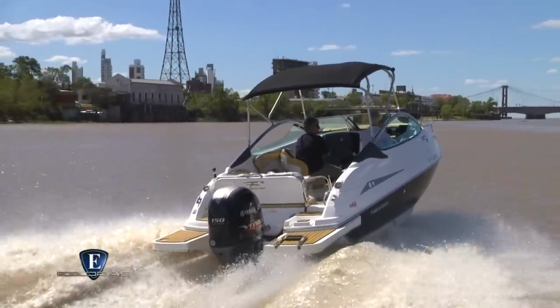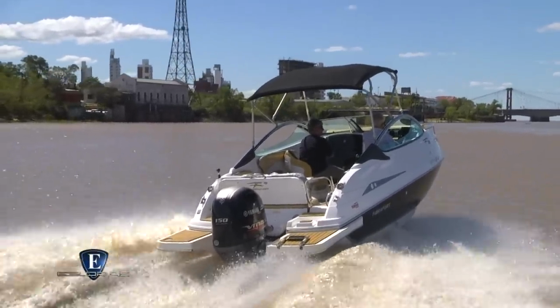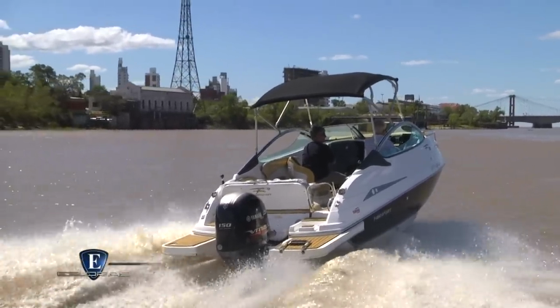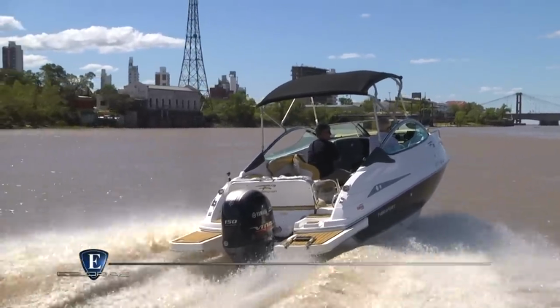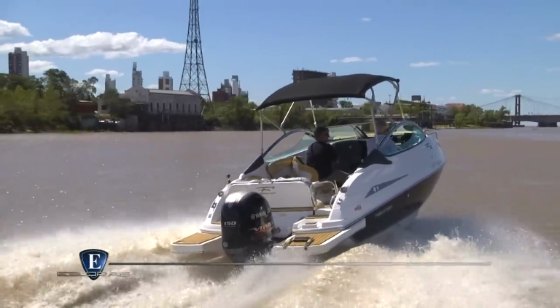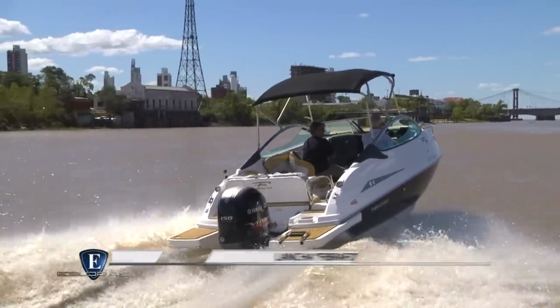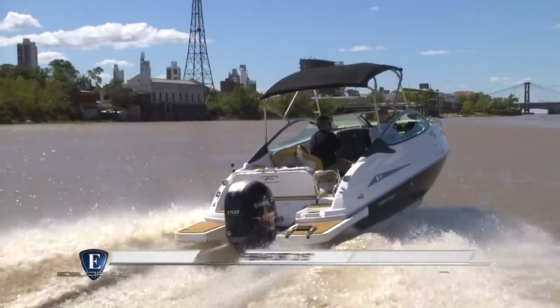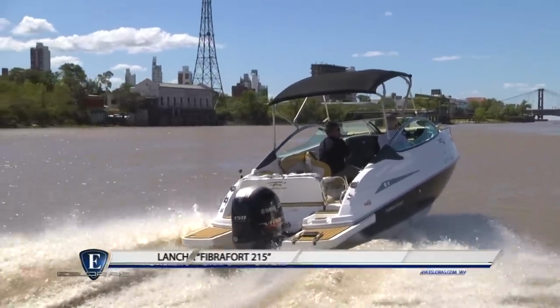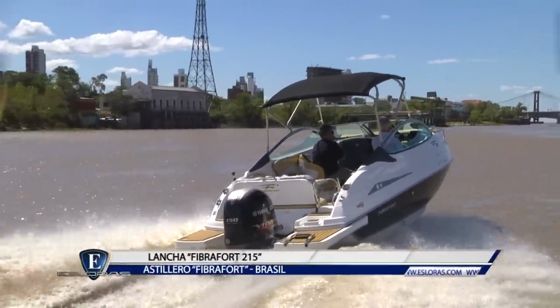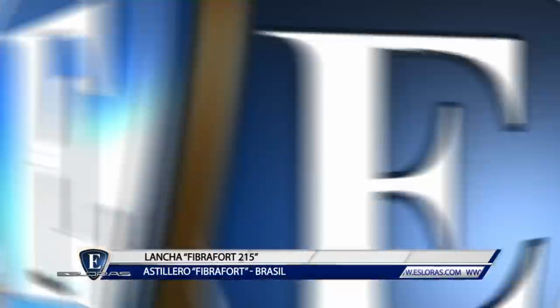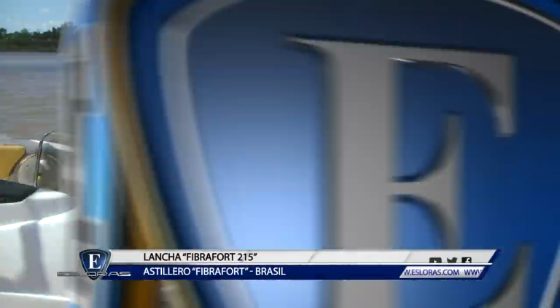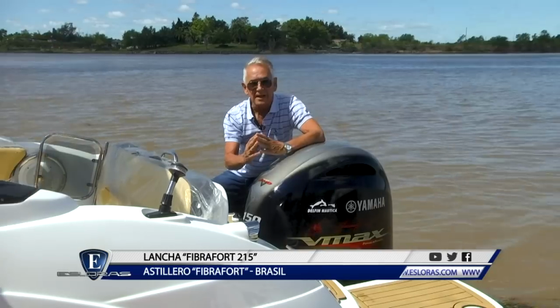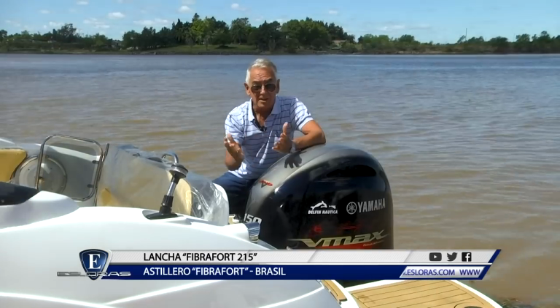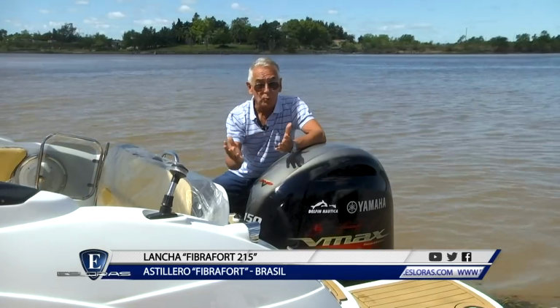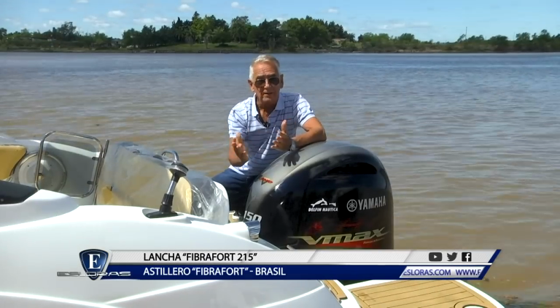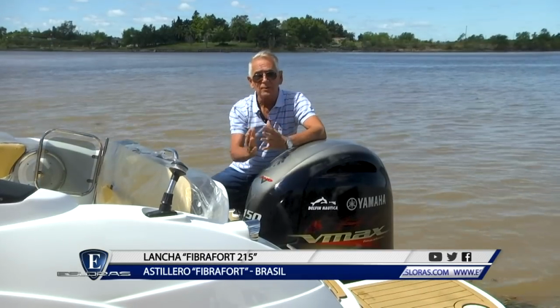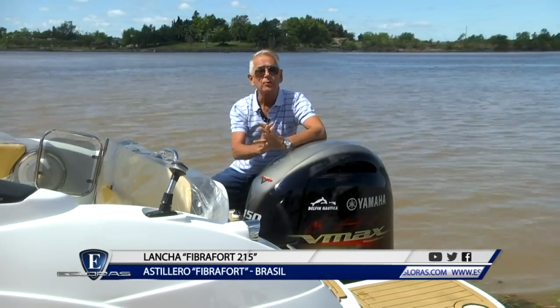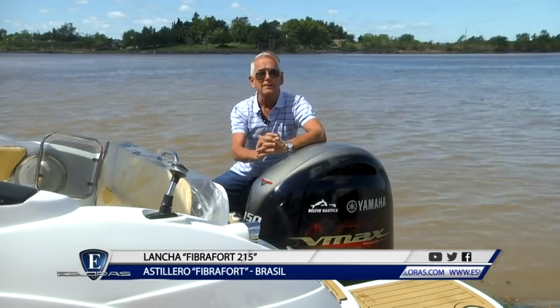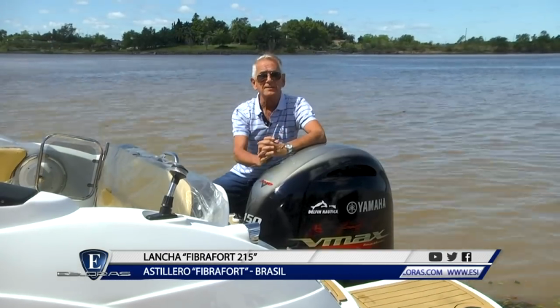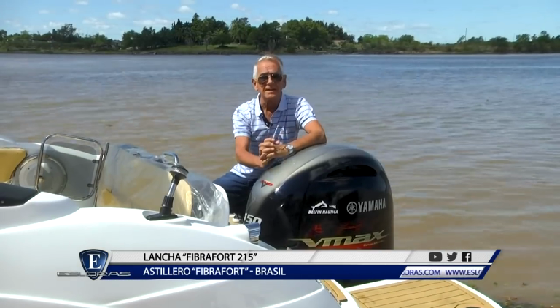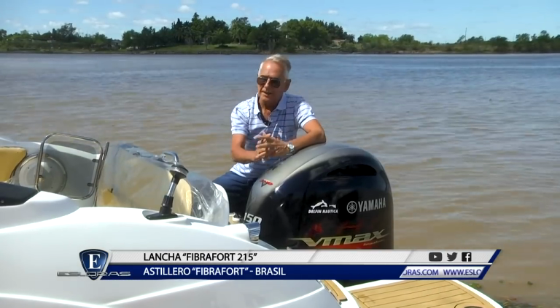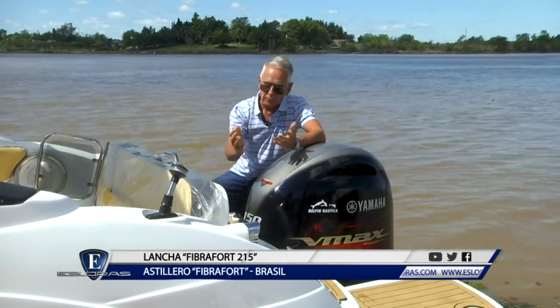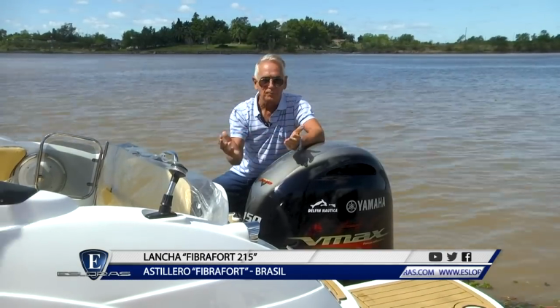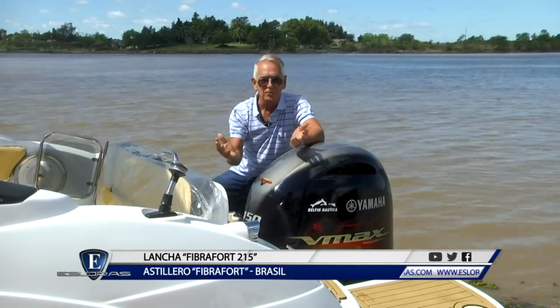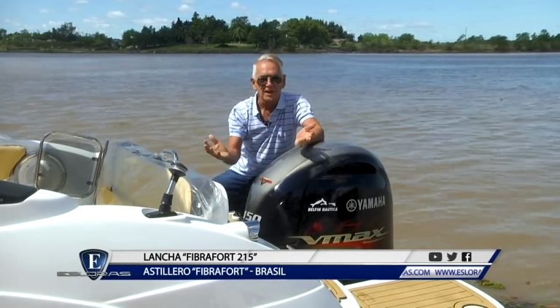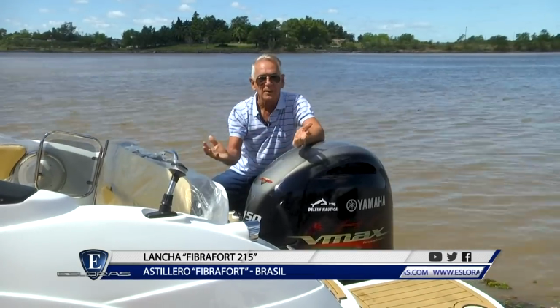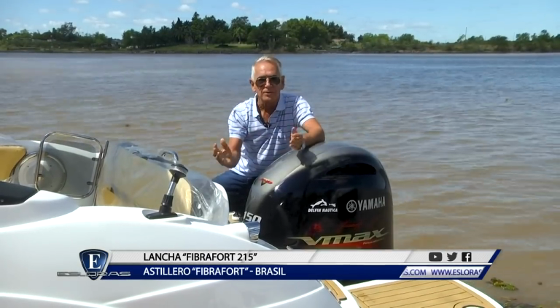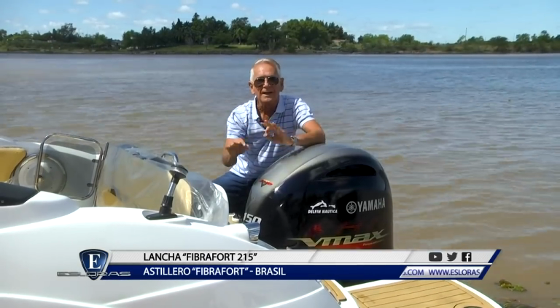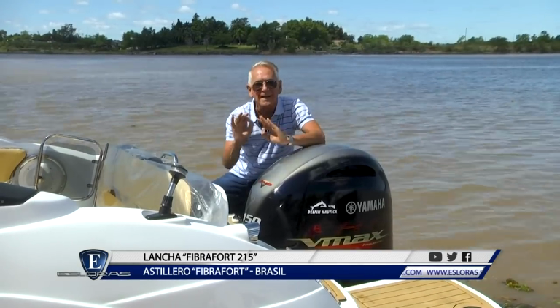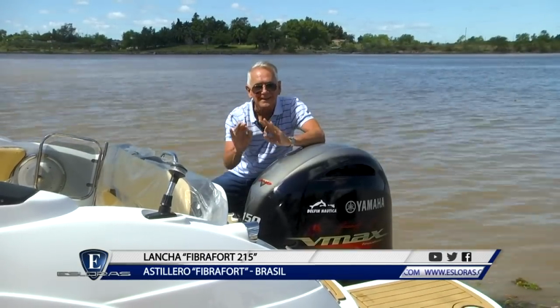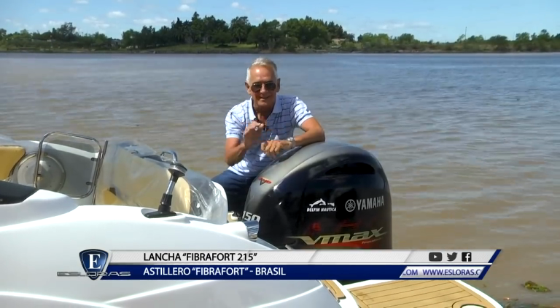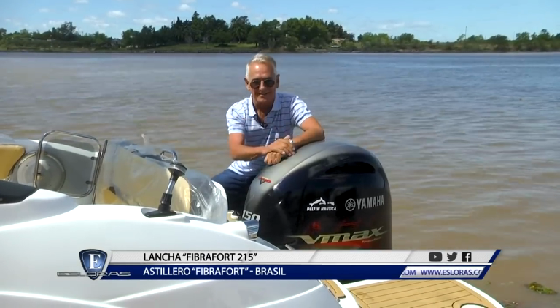Hoy voy a probar la Fibrafort 215, lancha cudy de la industria brasileña, y por supuesto se las voy a mostrar en detalles.